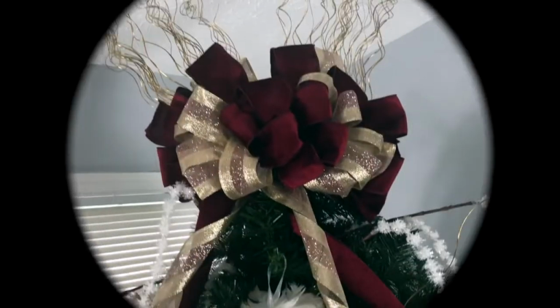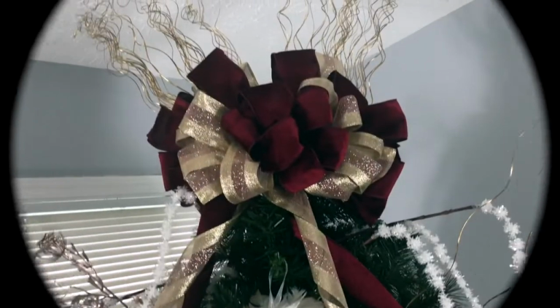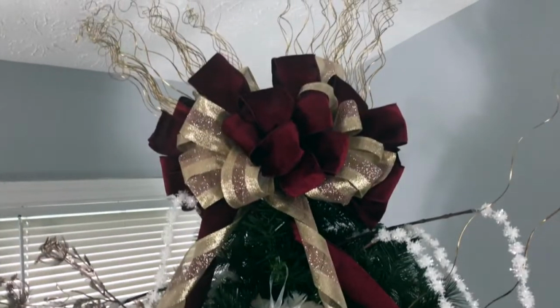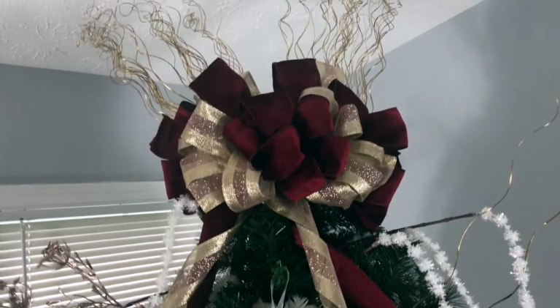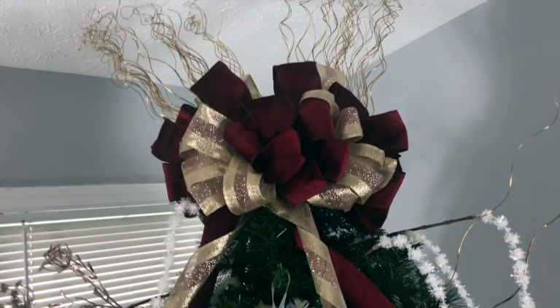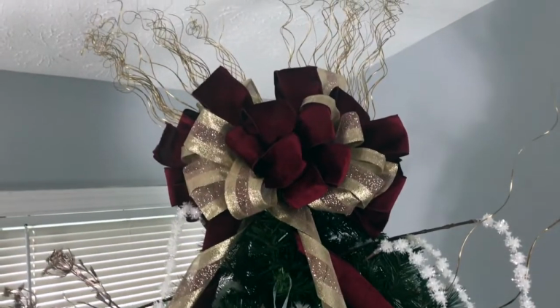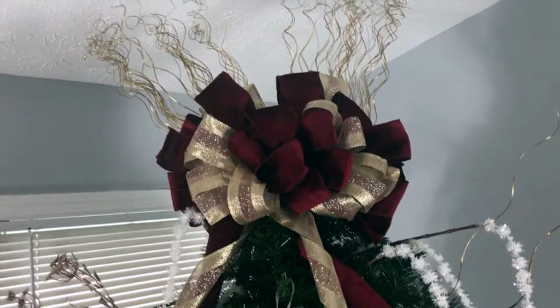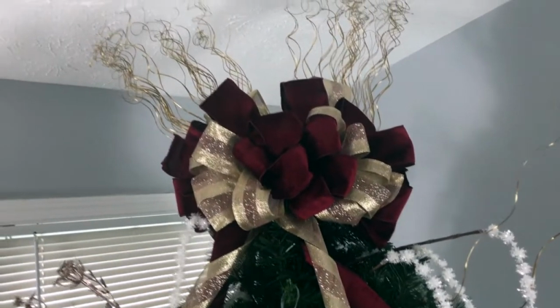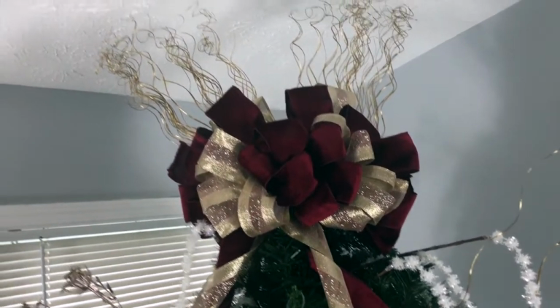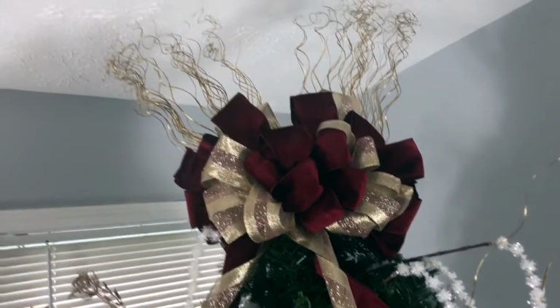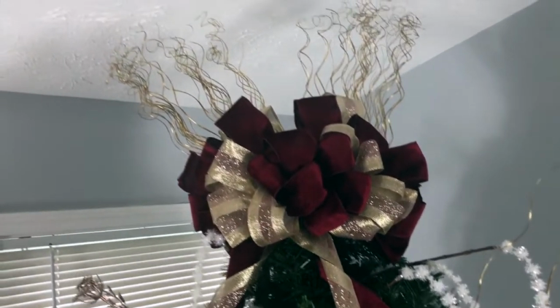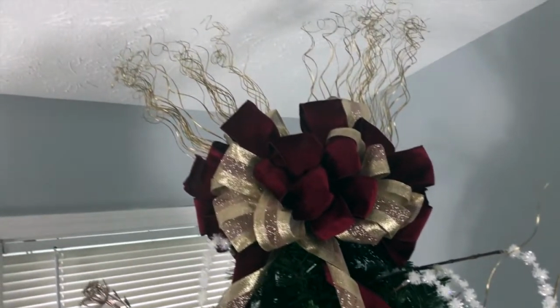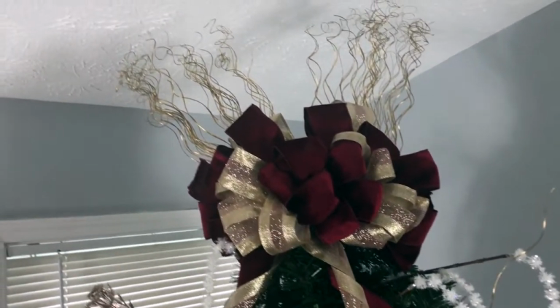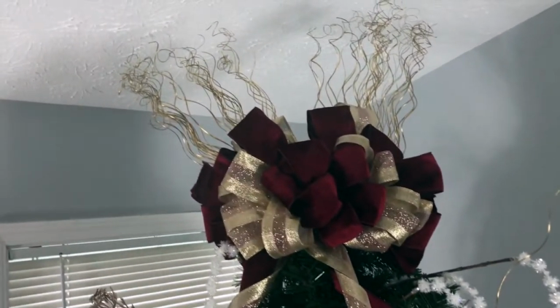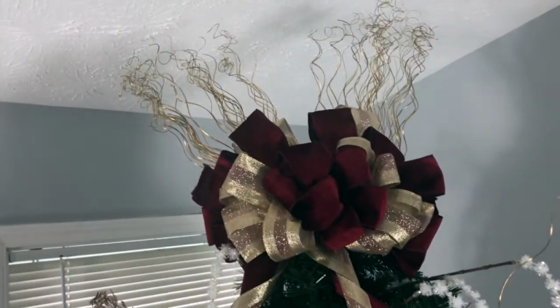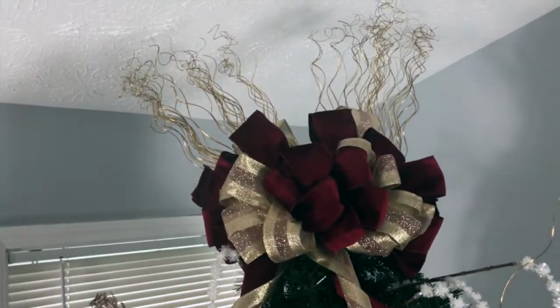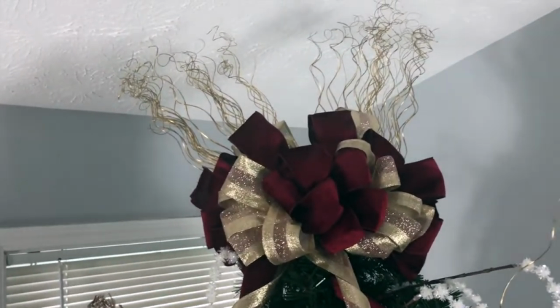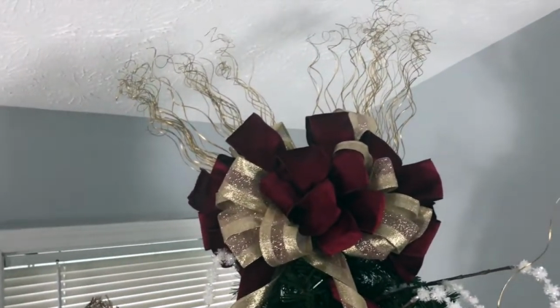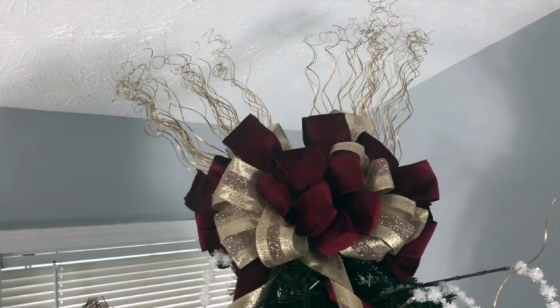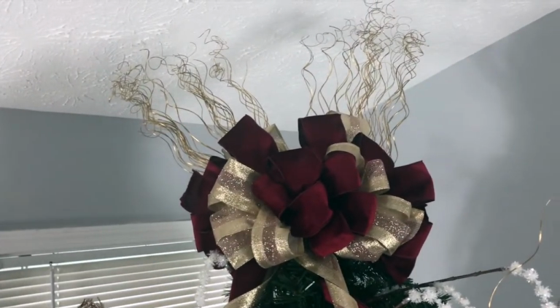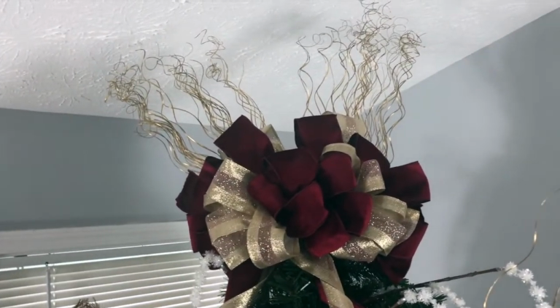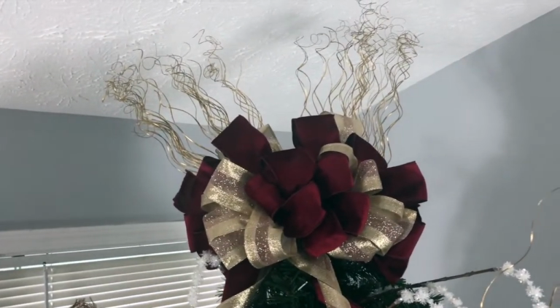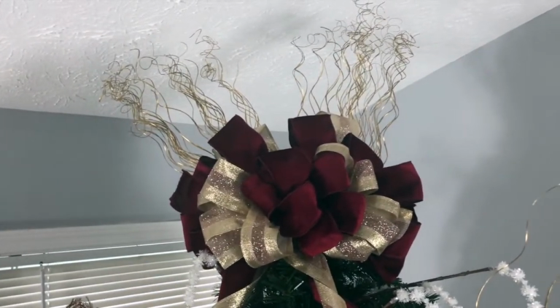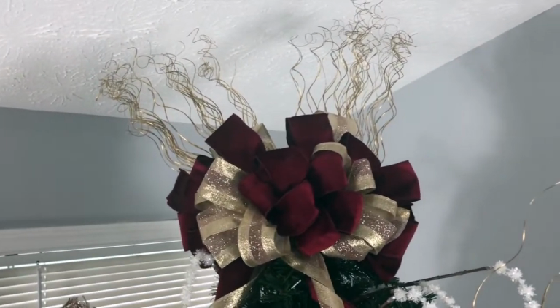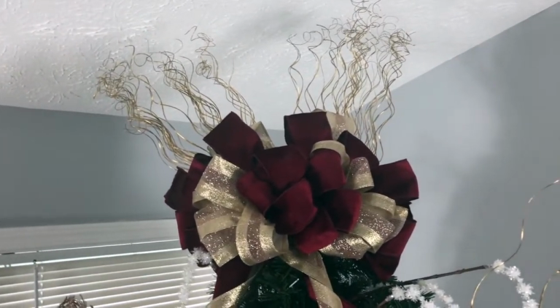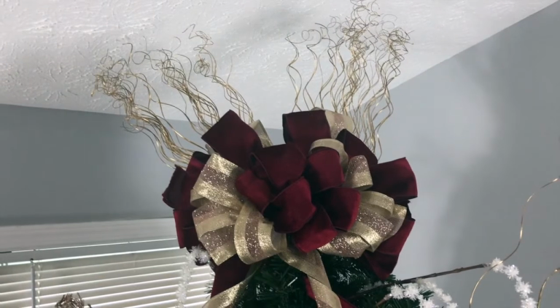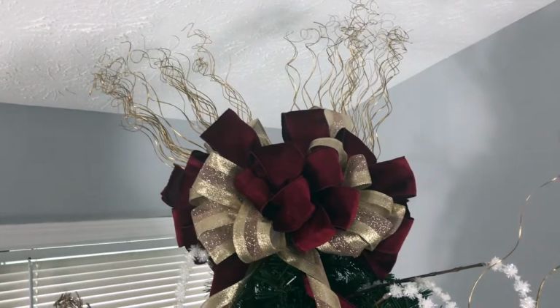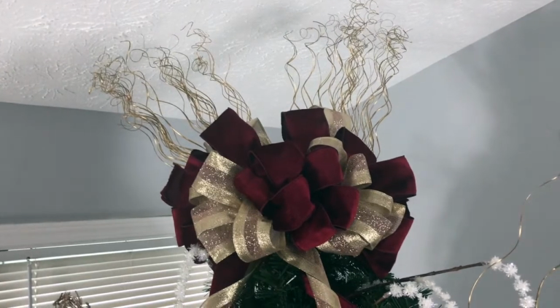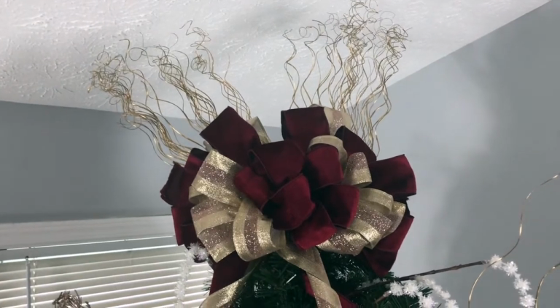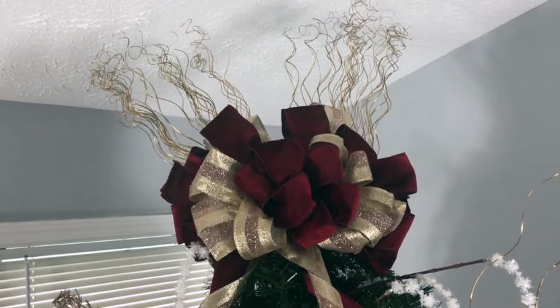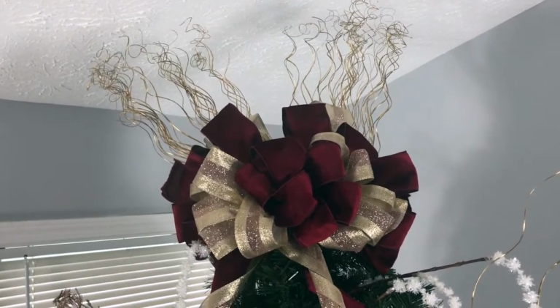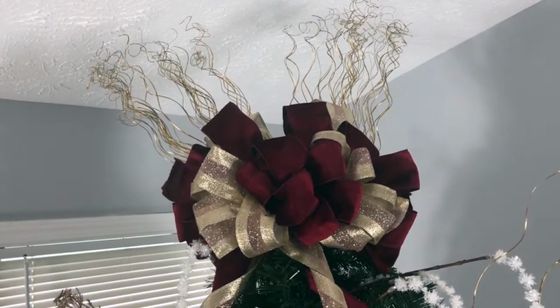Would you like a beautiful tree topper like this one? Continue watching and I will show you how.